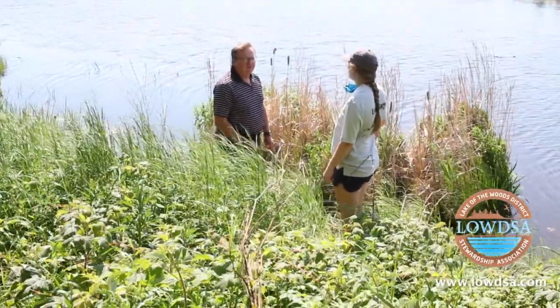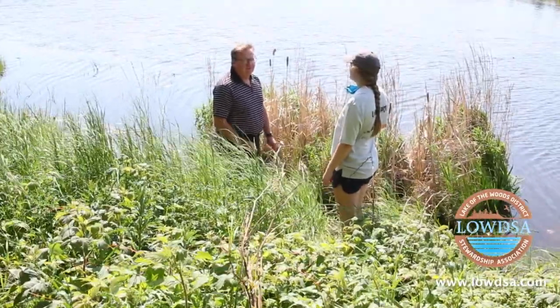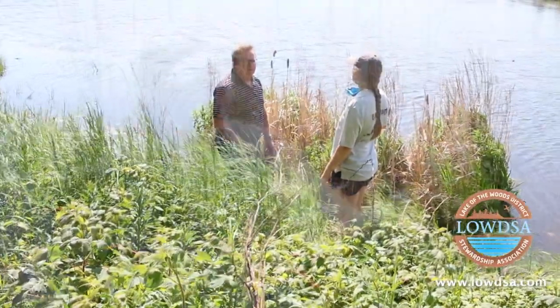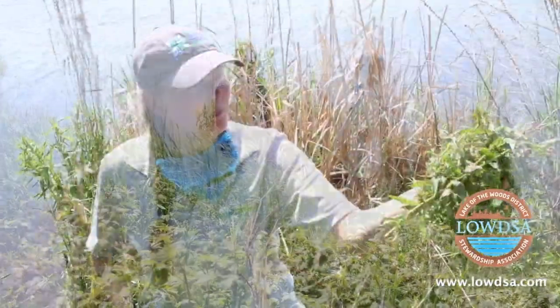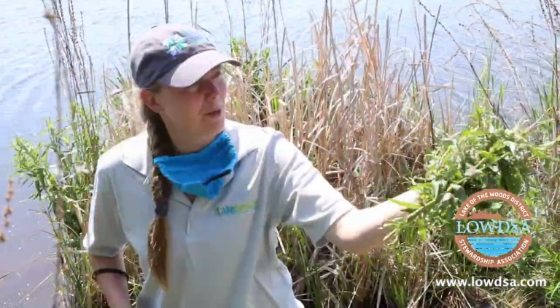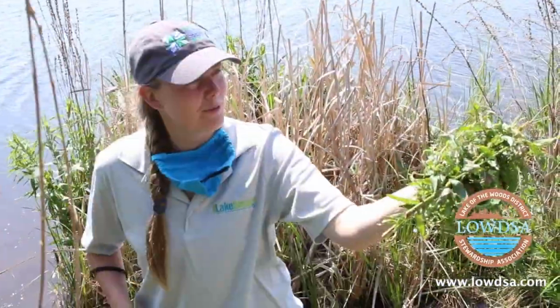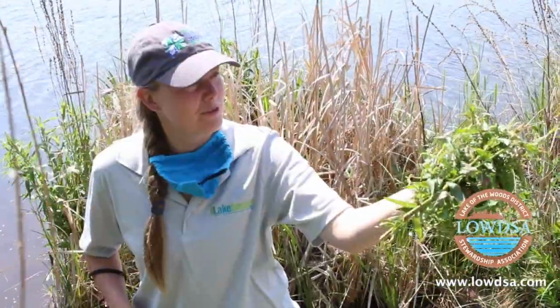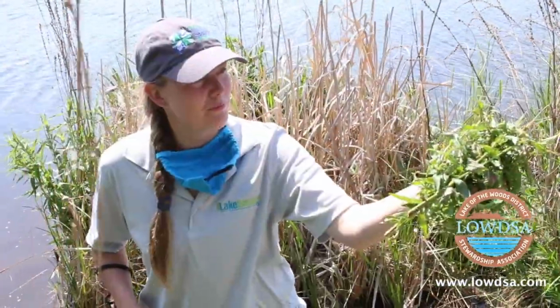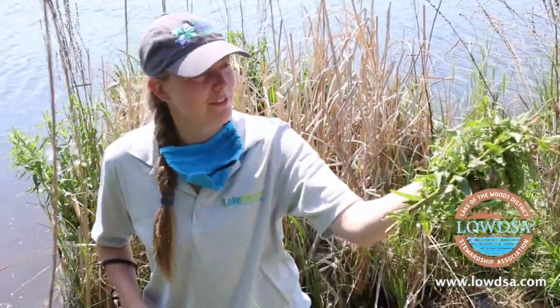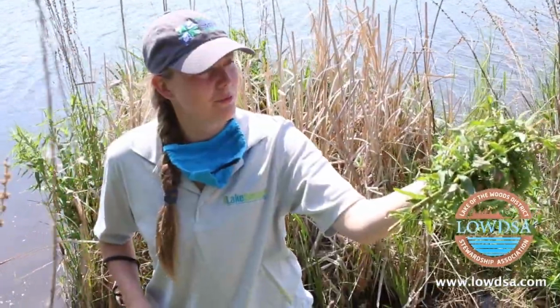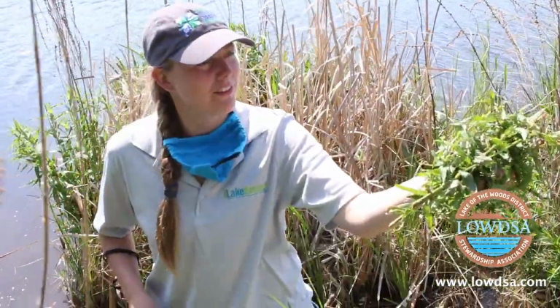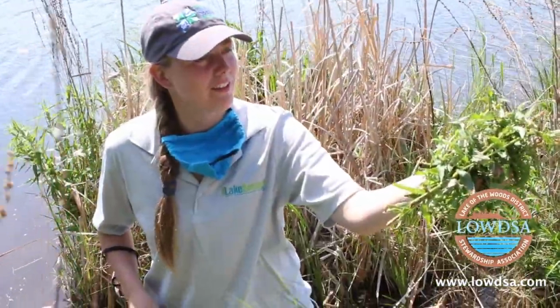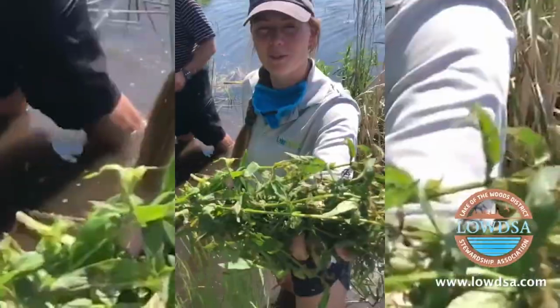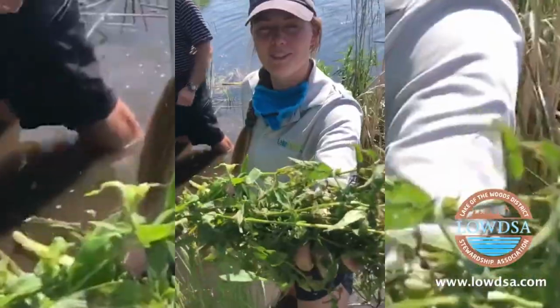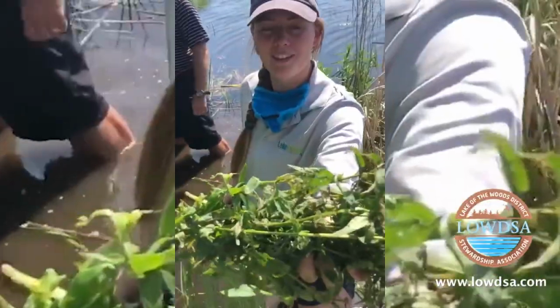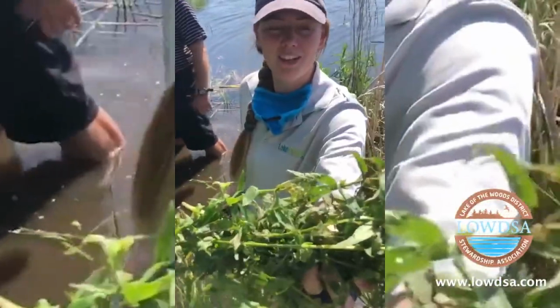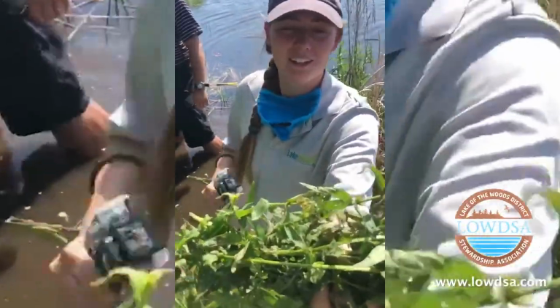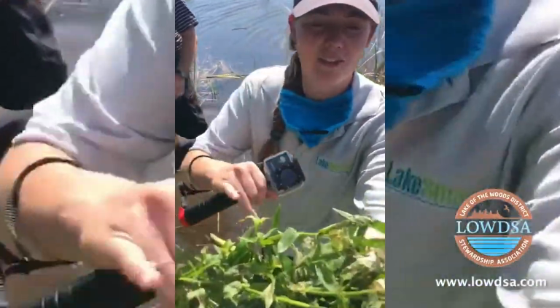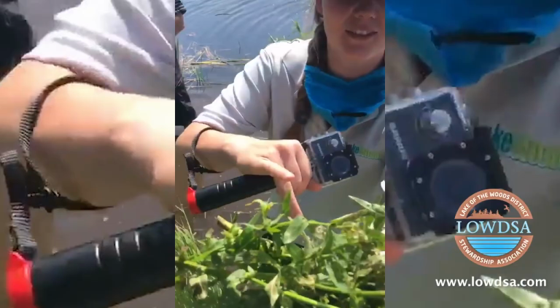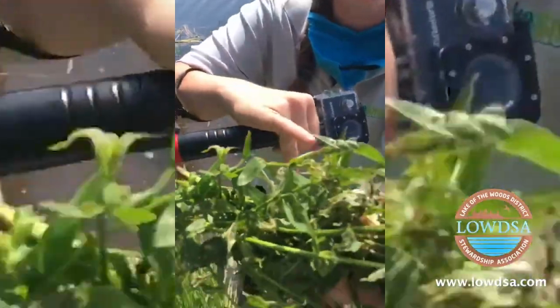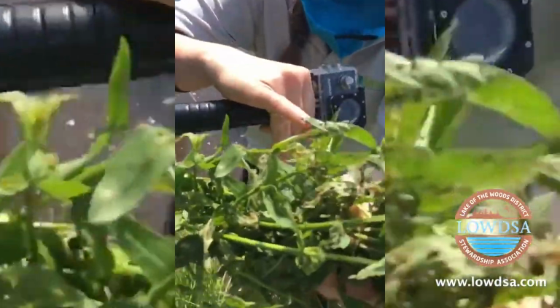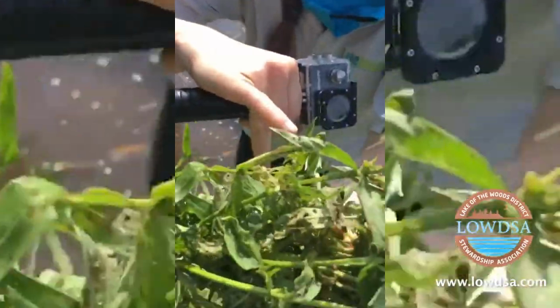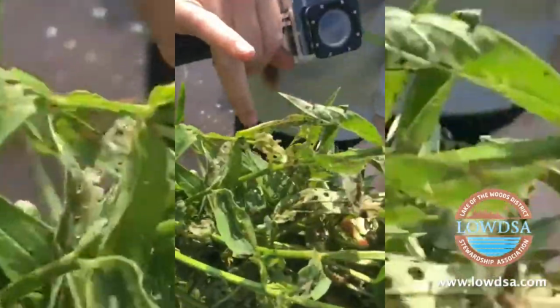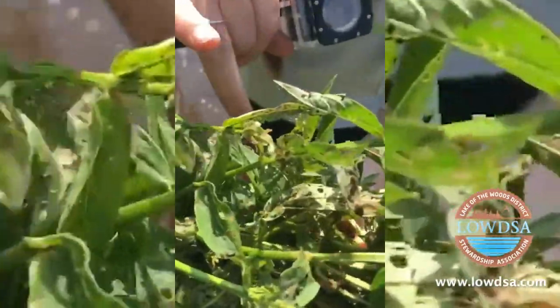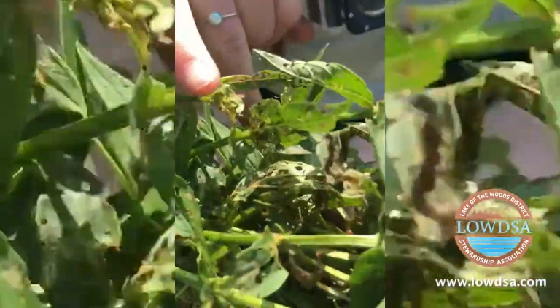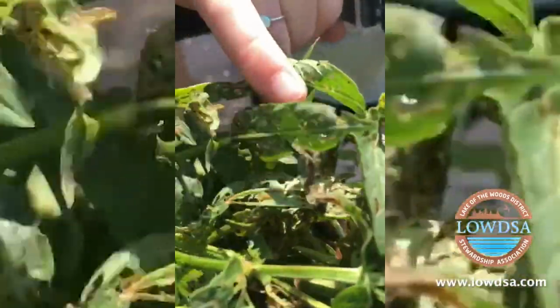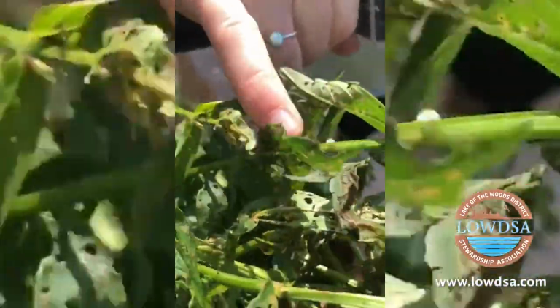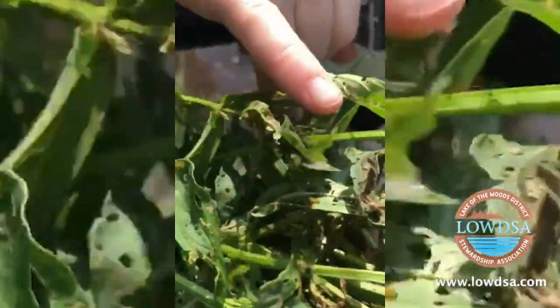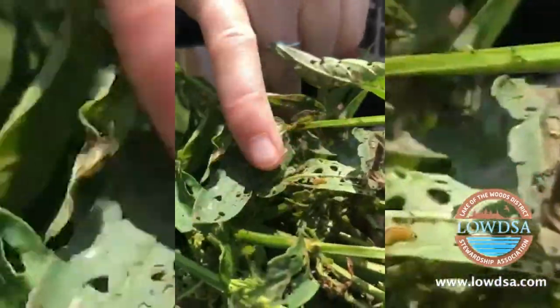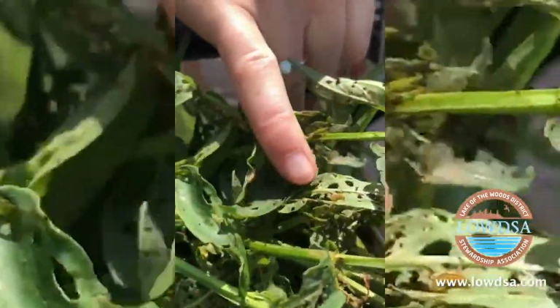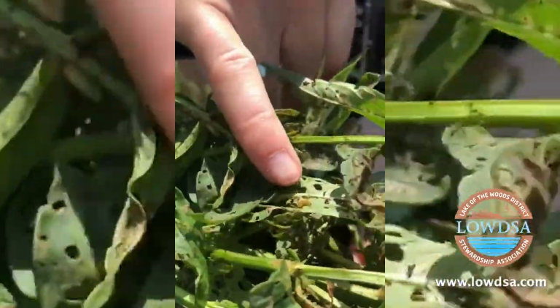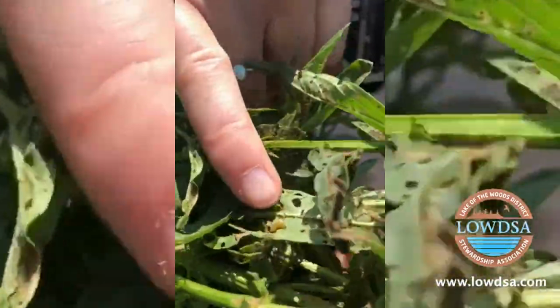This is our purple loosestrife bundle with the beetles sitting on it. If you can see, they're the little yellow guys right there.